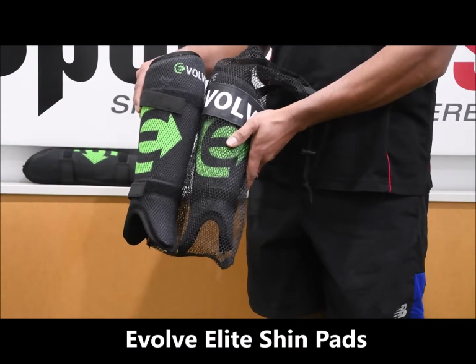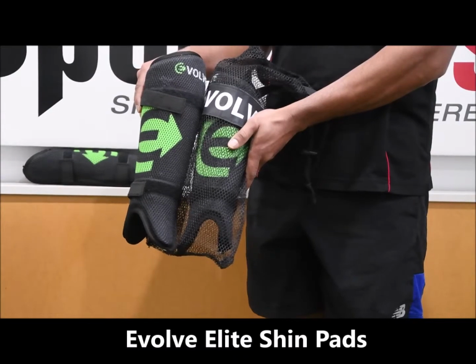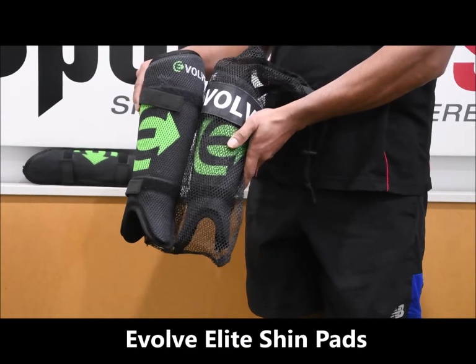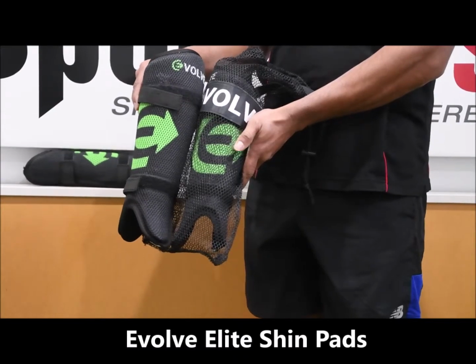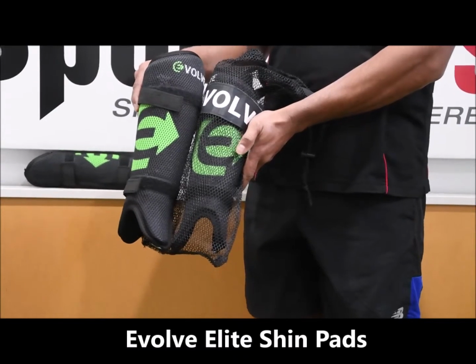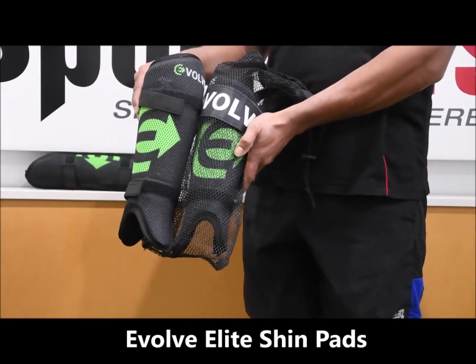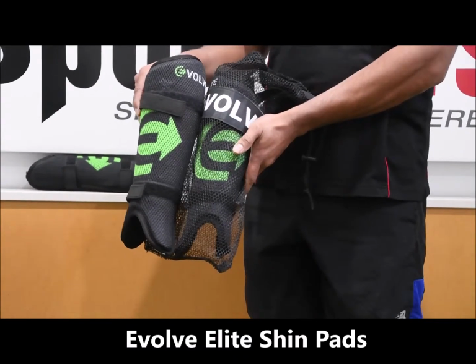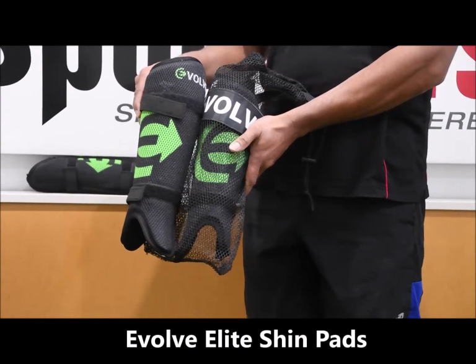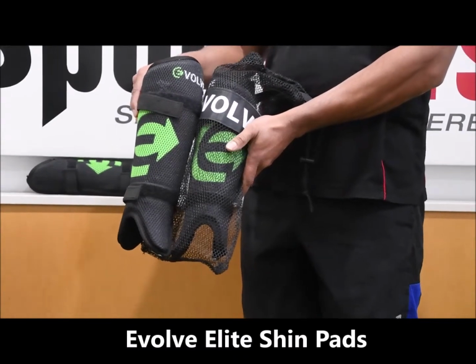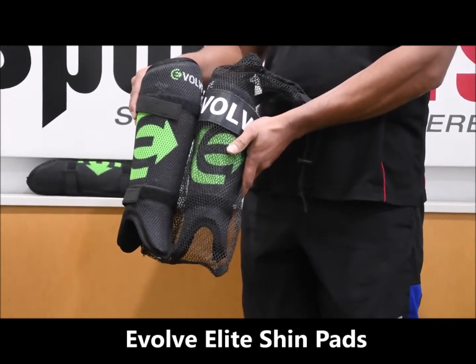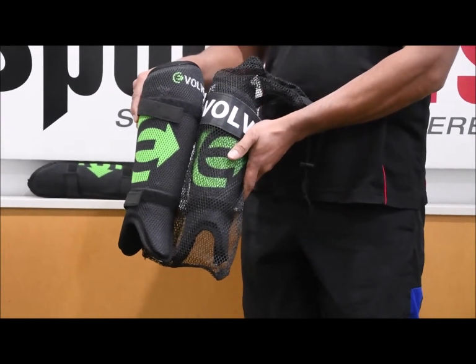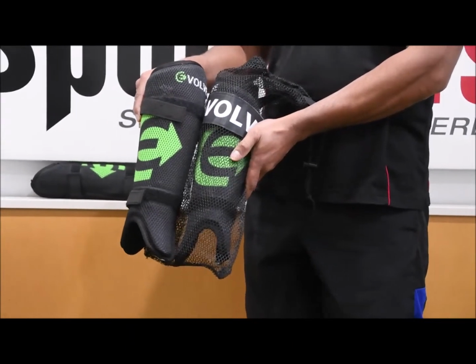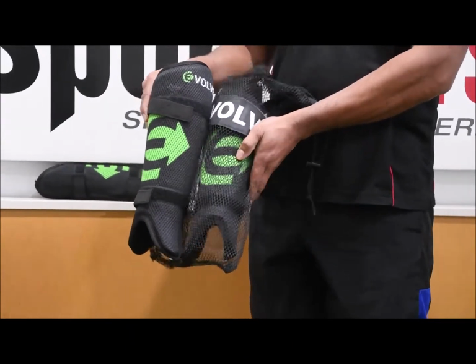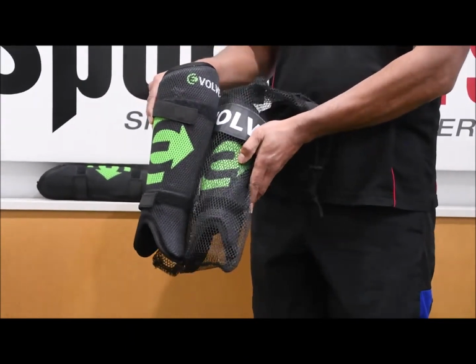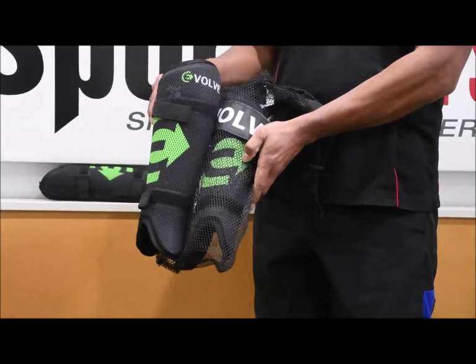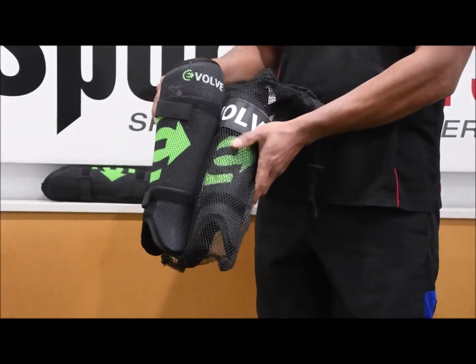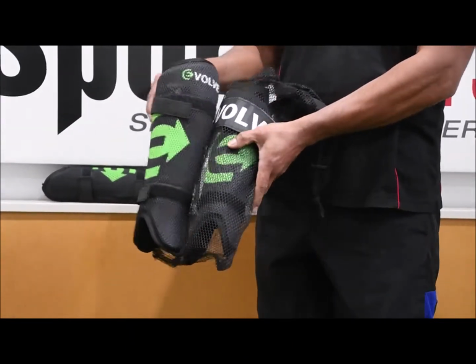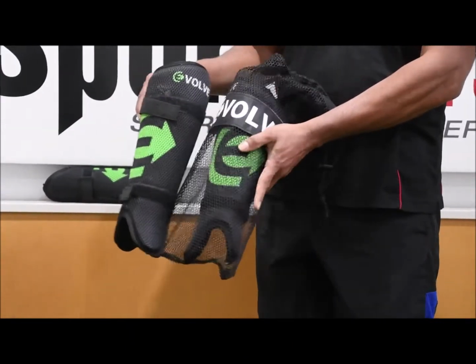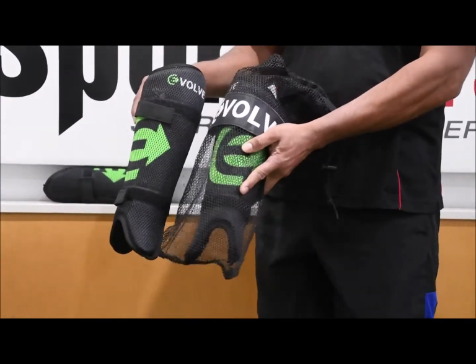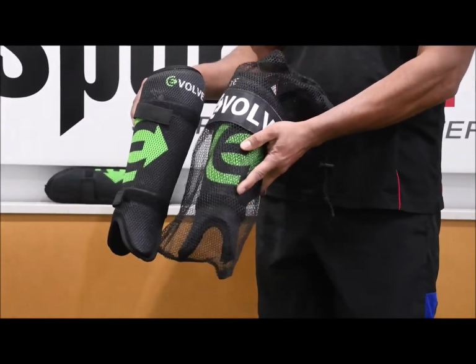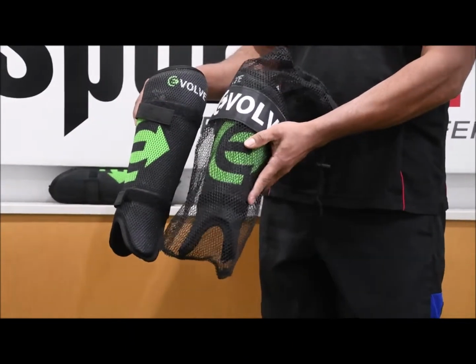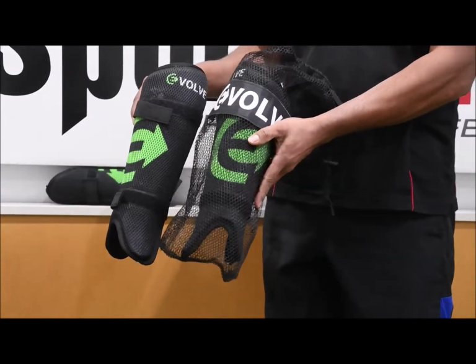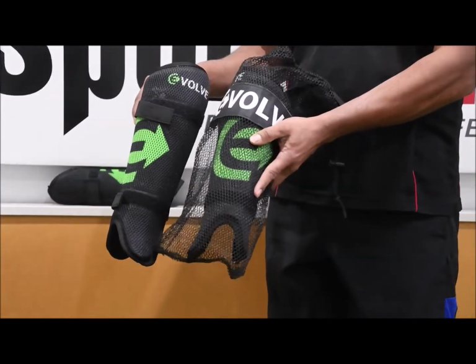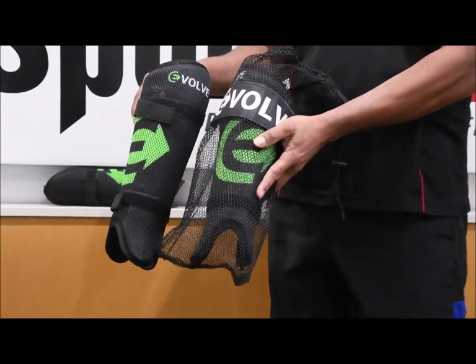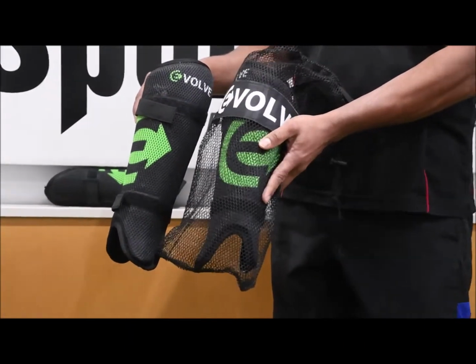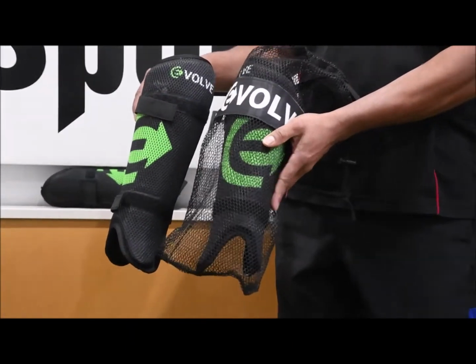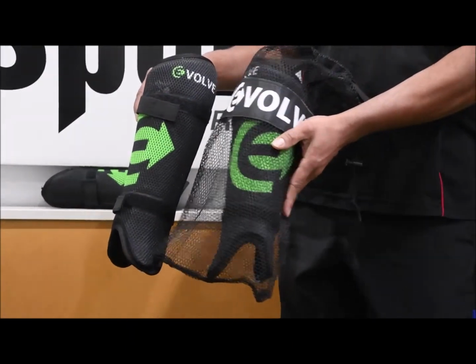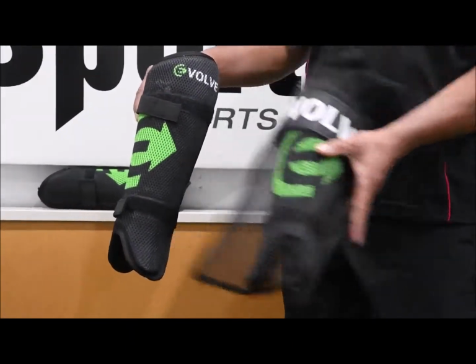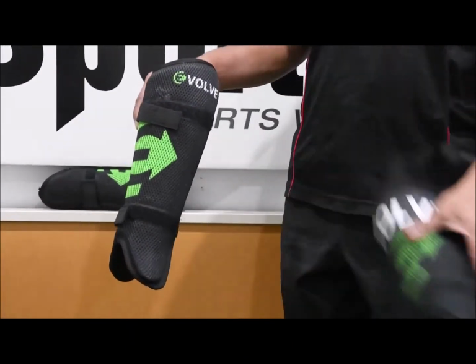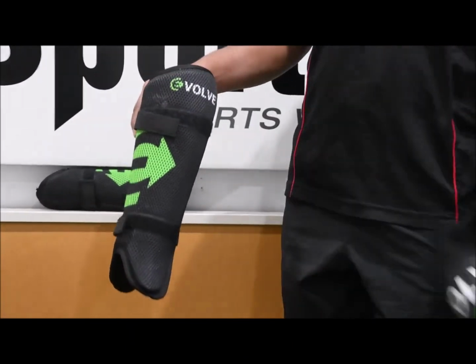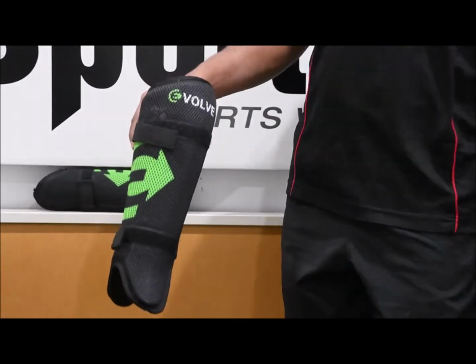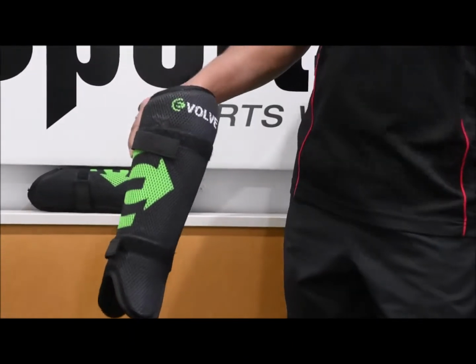Straight off the back, there's no plastic packaging here, so it comes in this pretty cool mesh bag, which I really like.